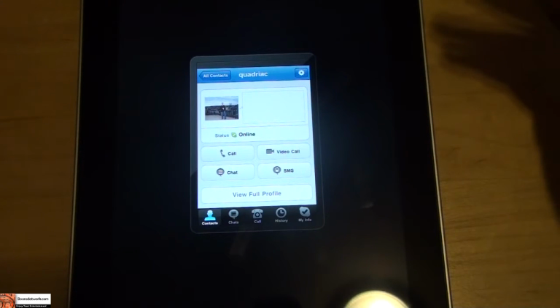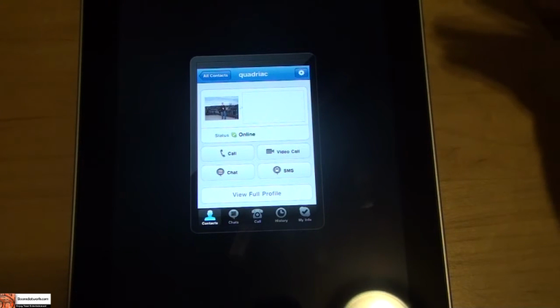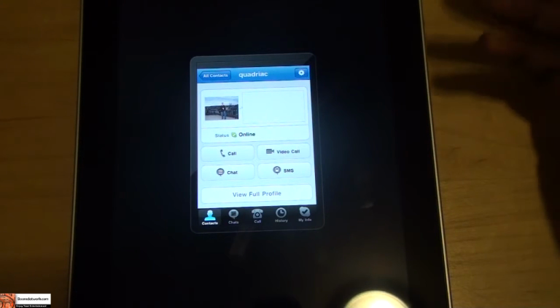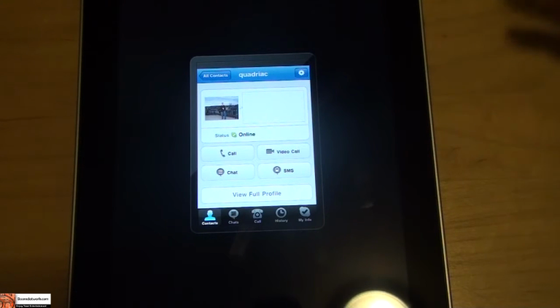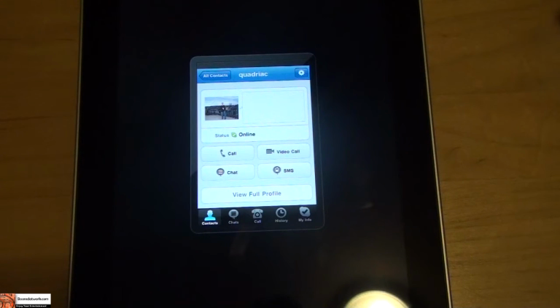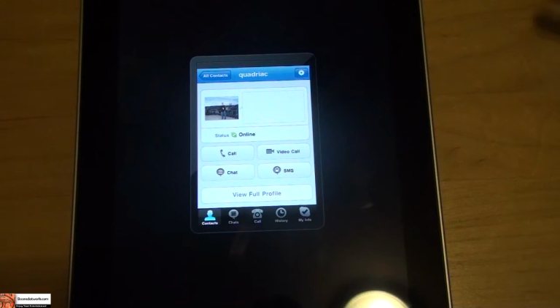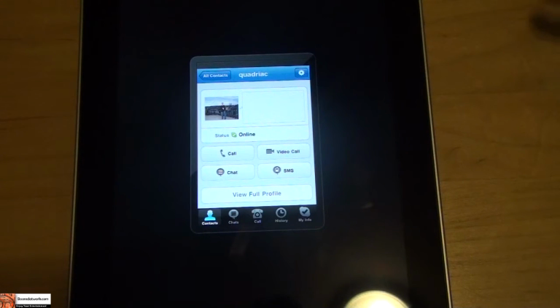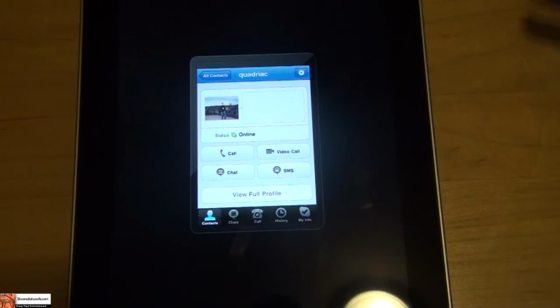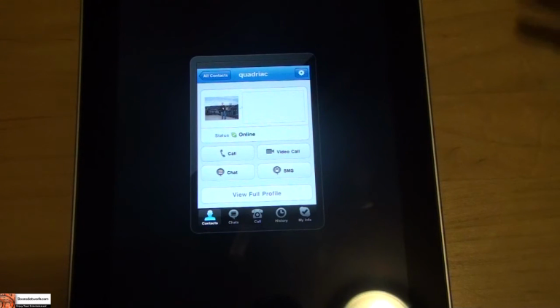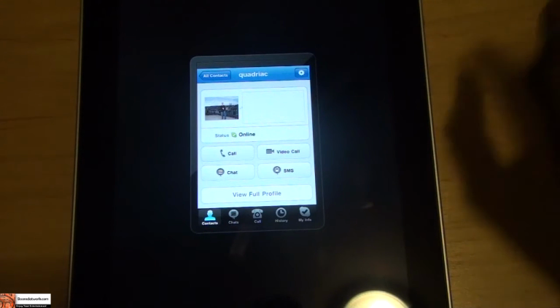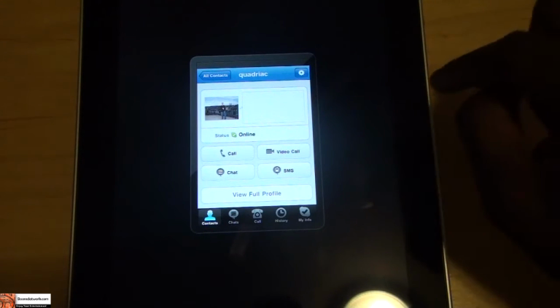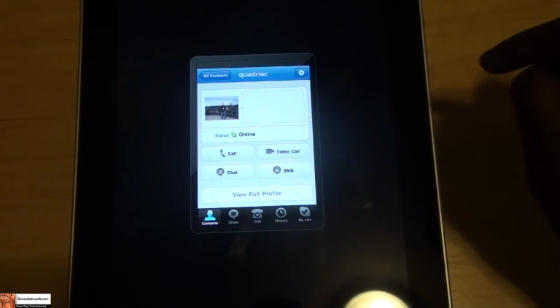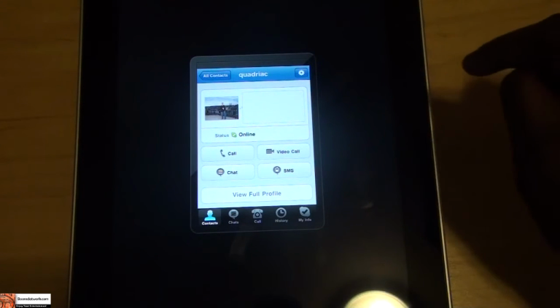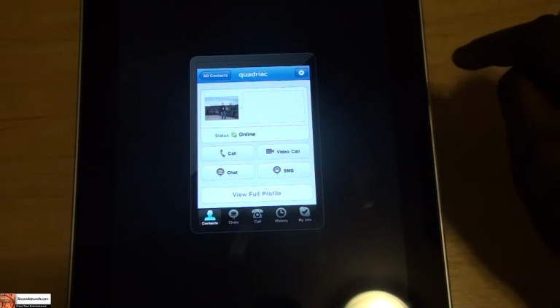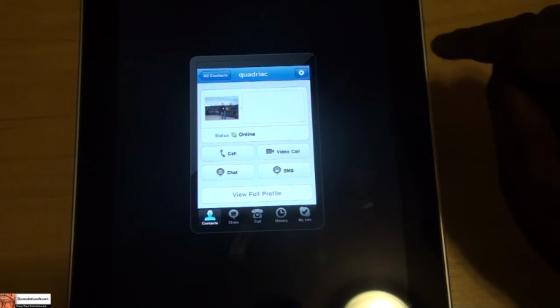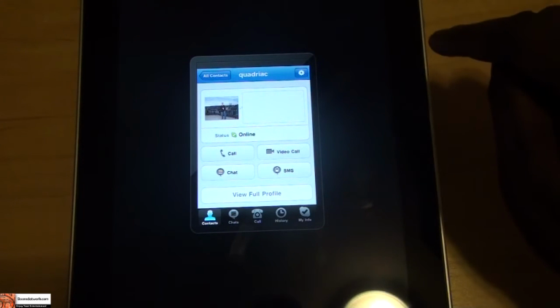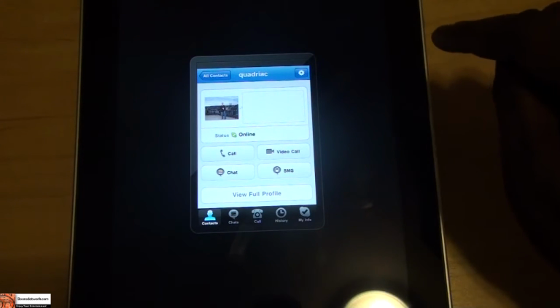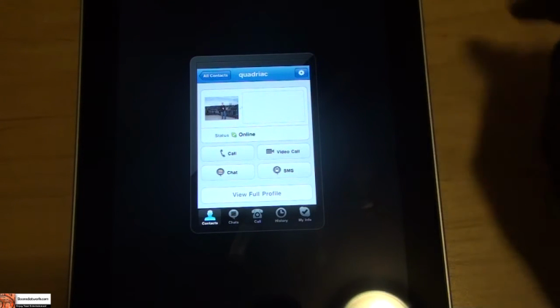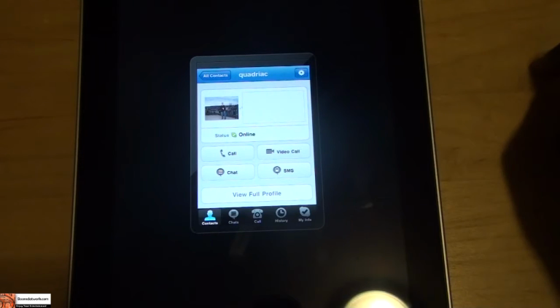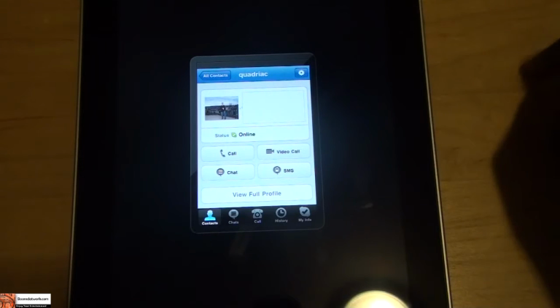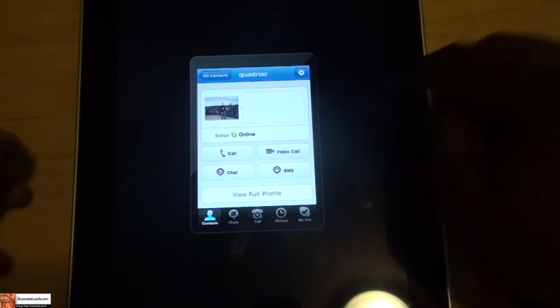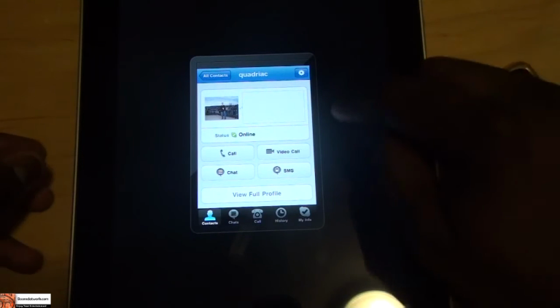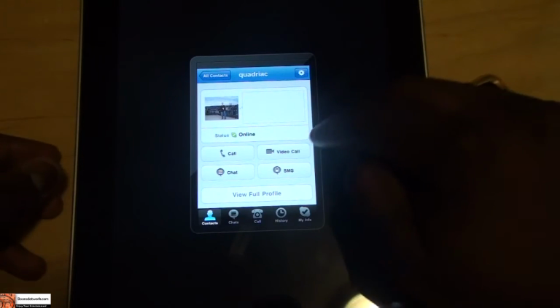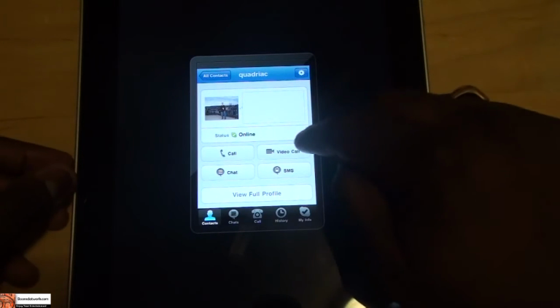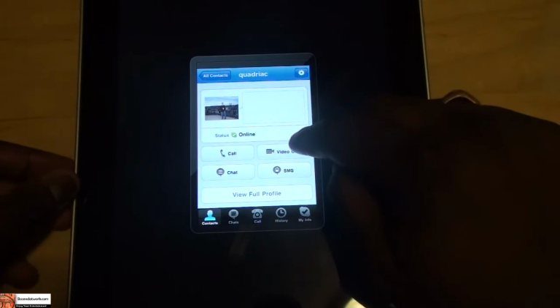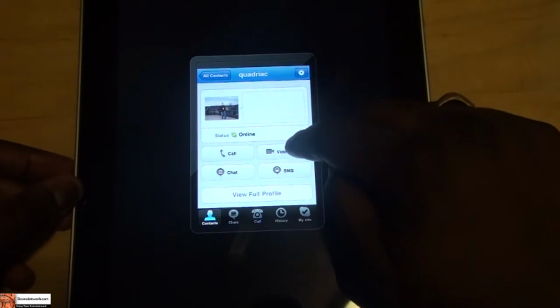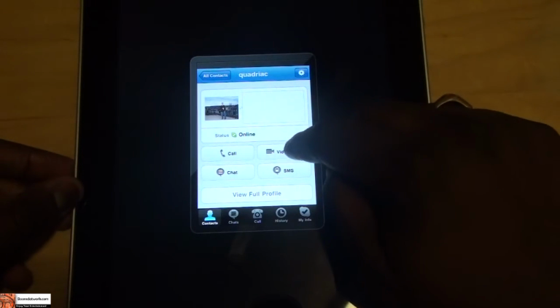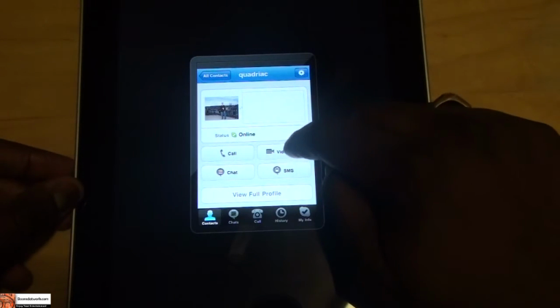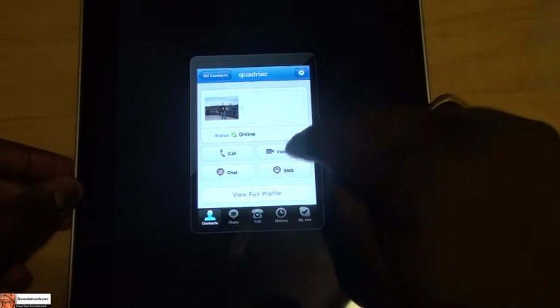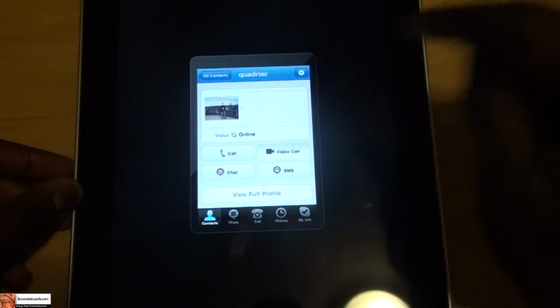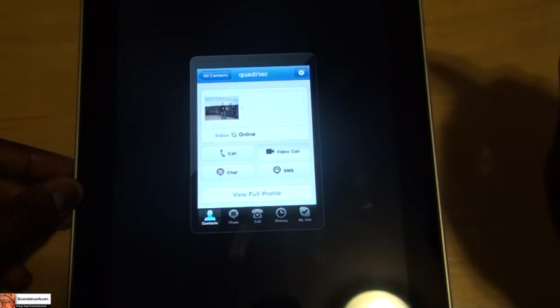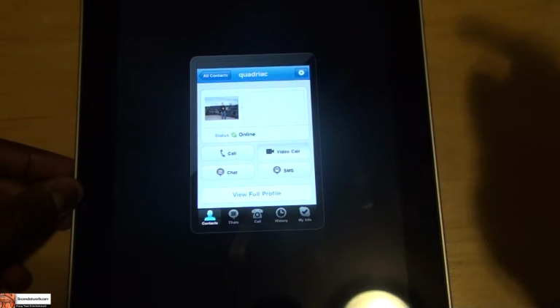So we're going to have a quick test call, and we're going to call Quadriac here, so let's go ahead and make a video call.